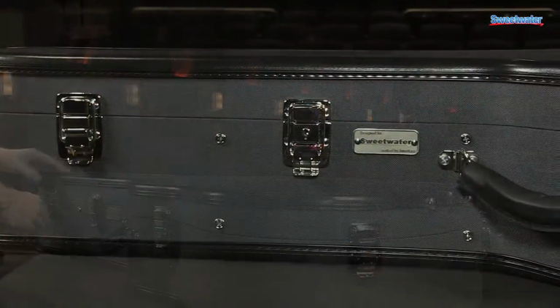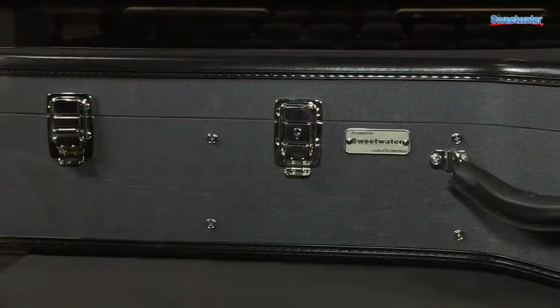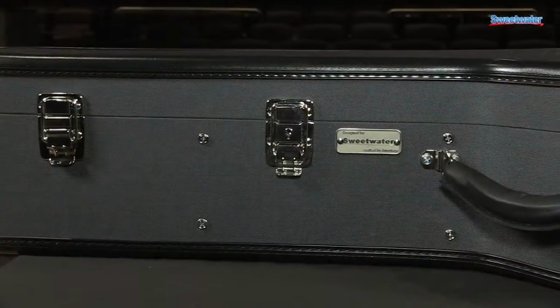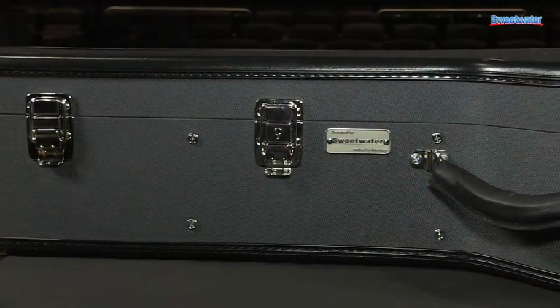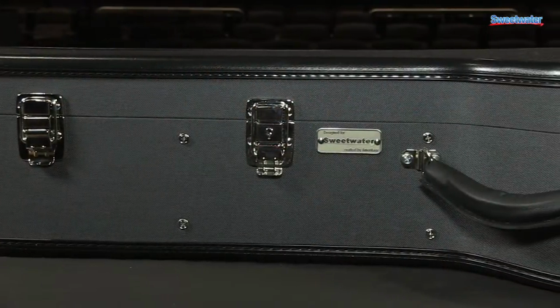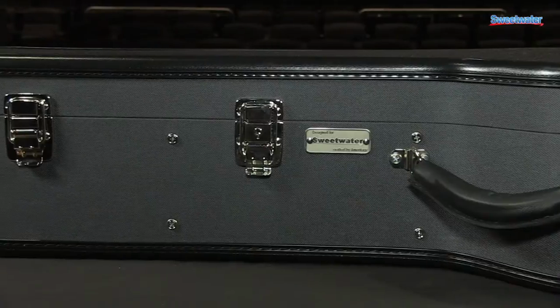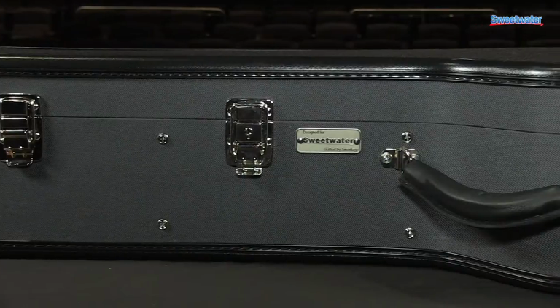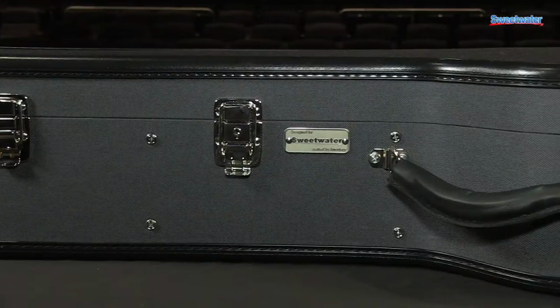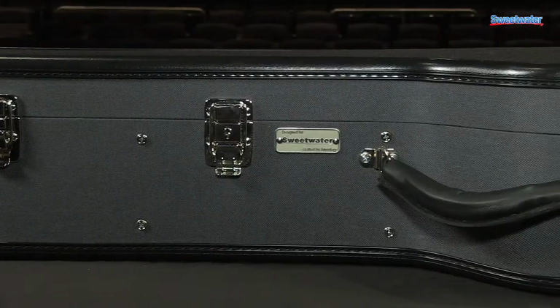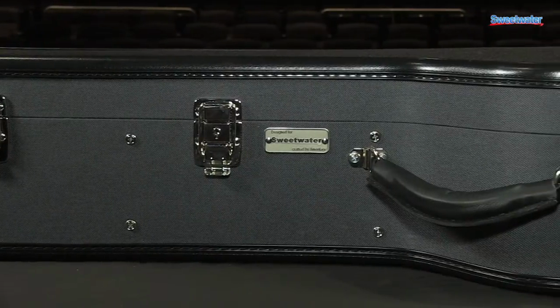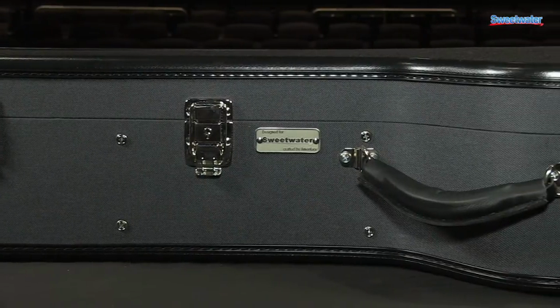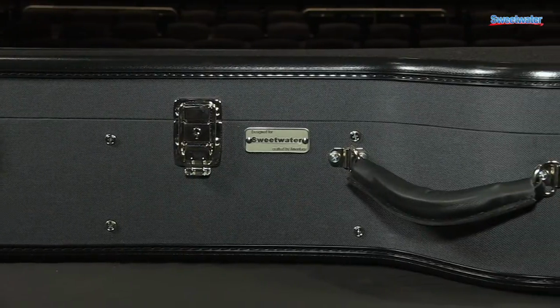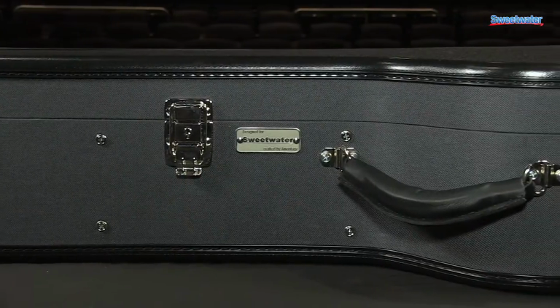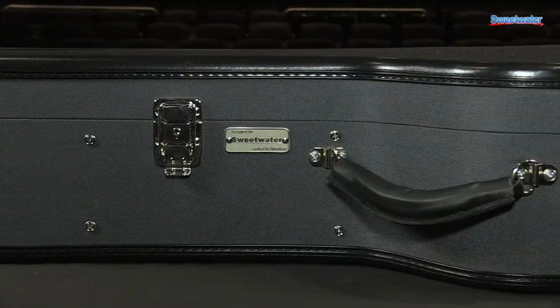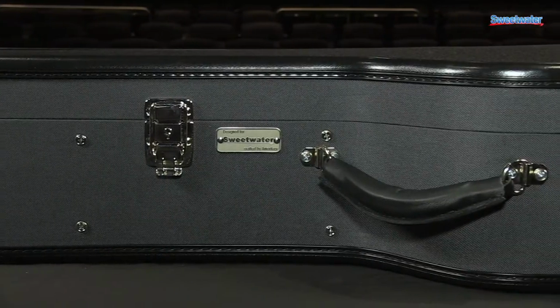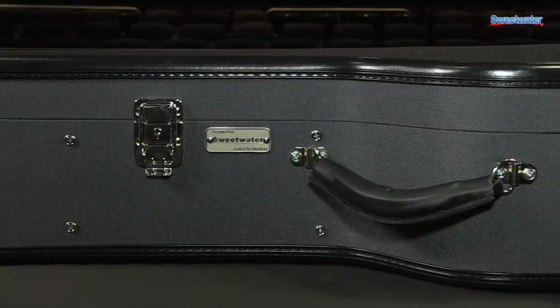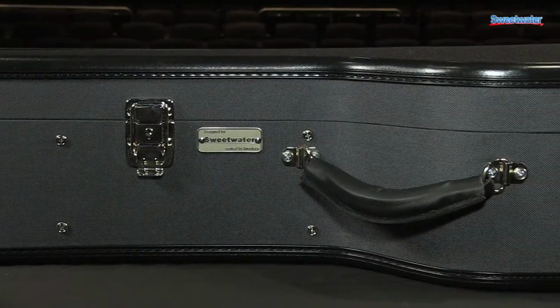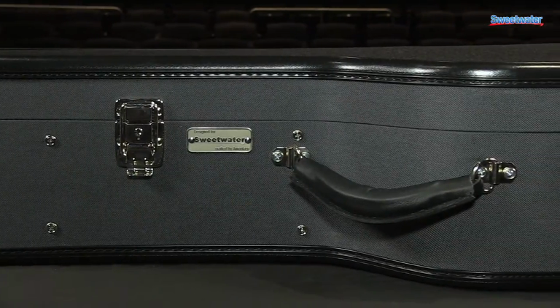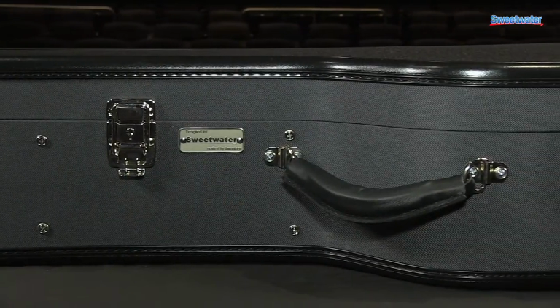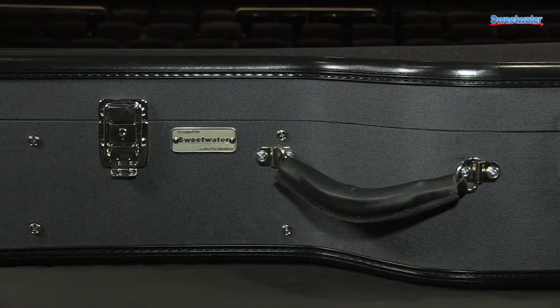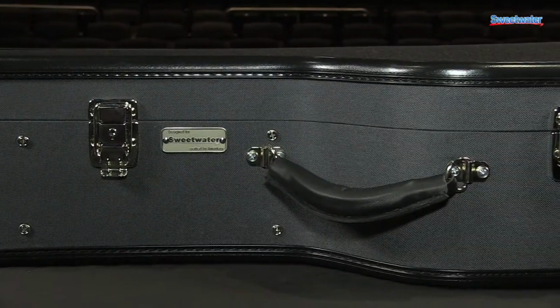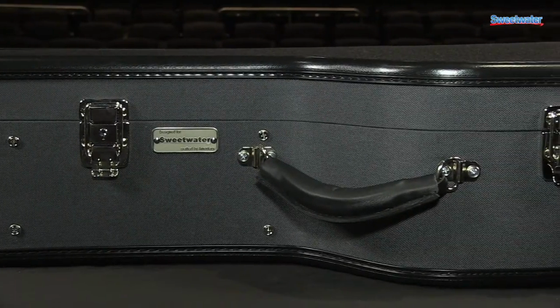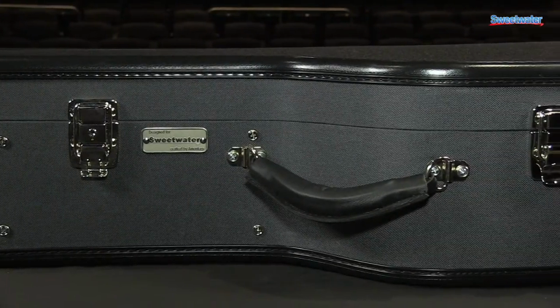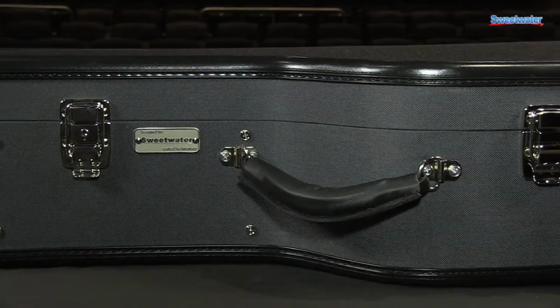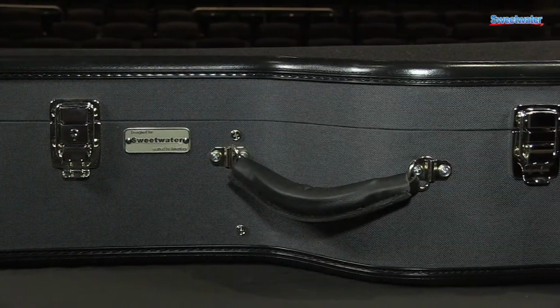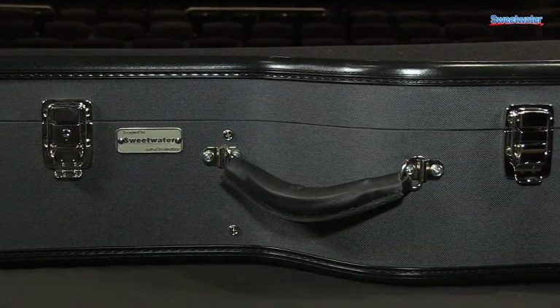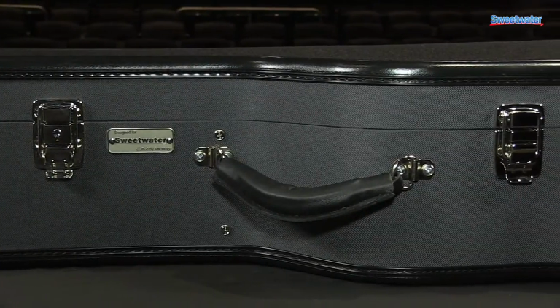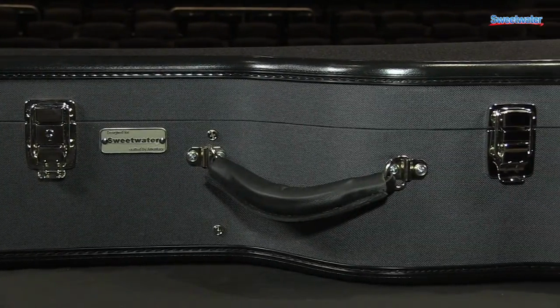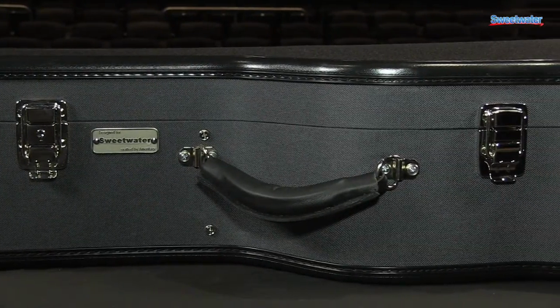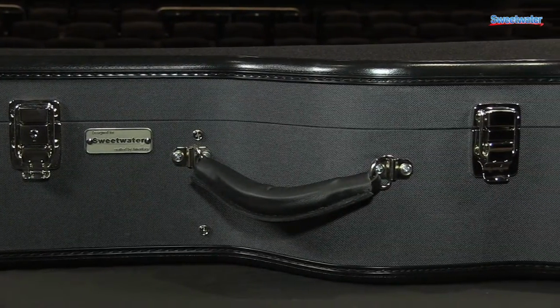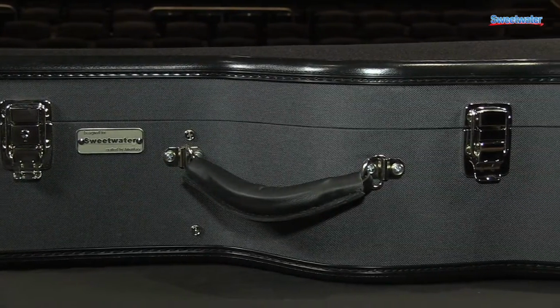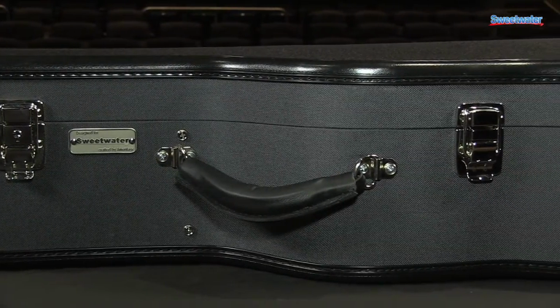The Dreadnought style case is designed to fit the Dreadnought style acoustic guitars like those shown in this video.